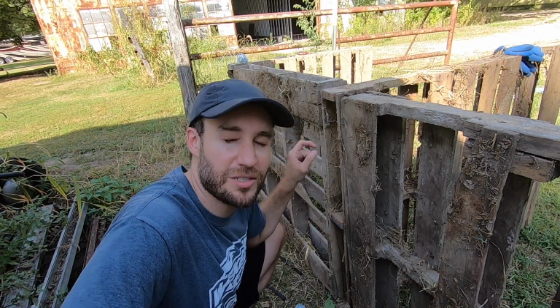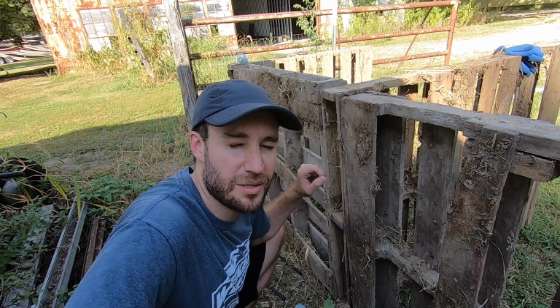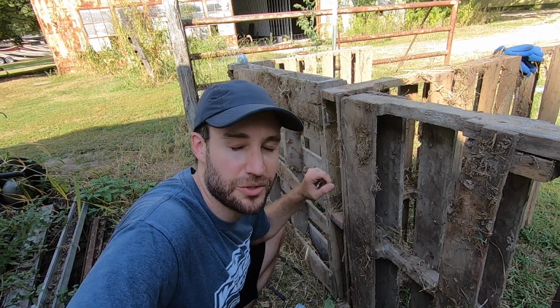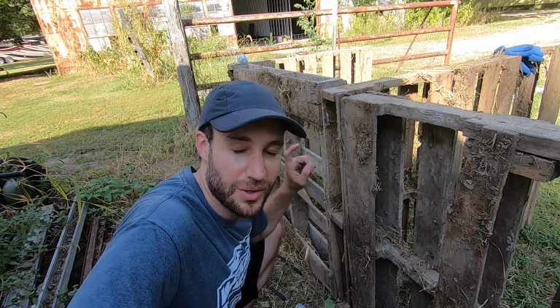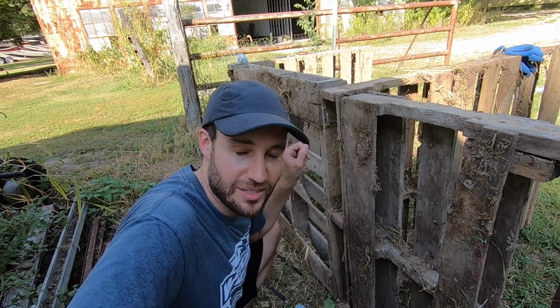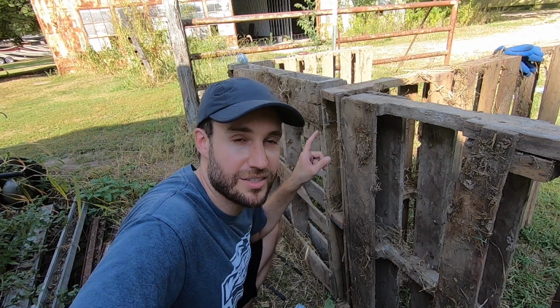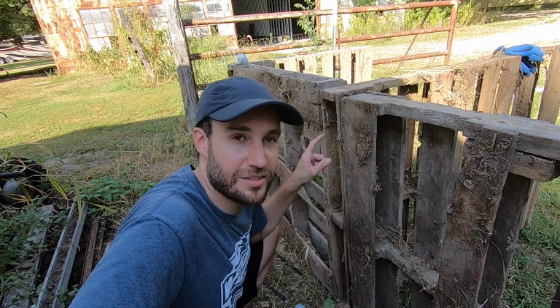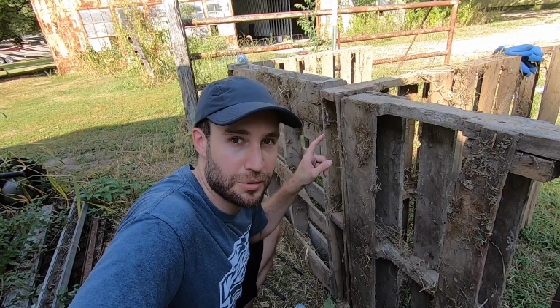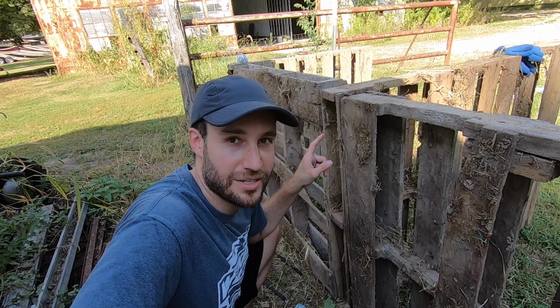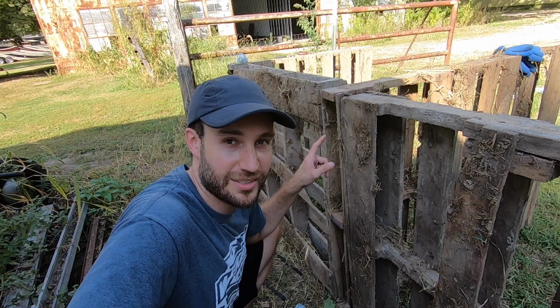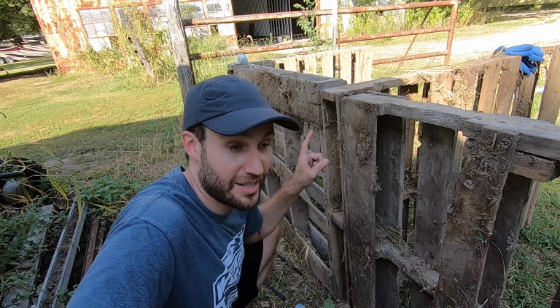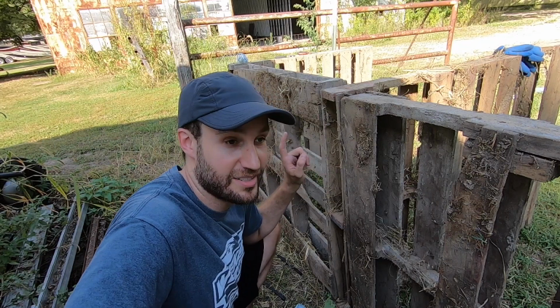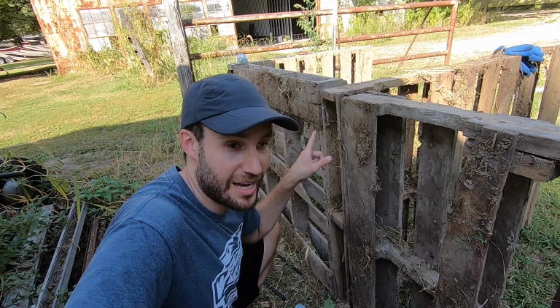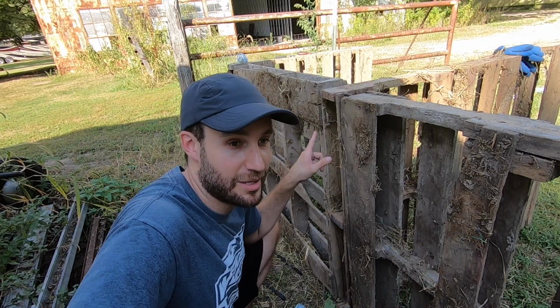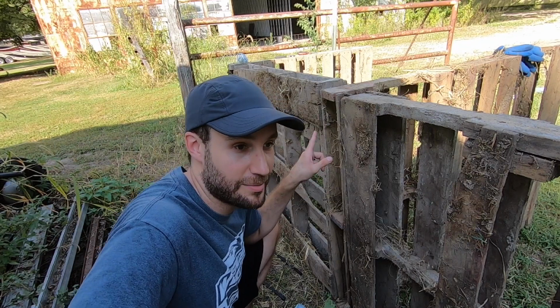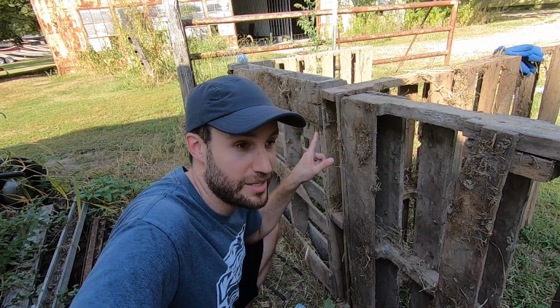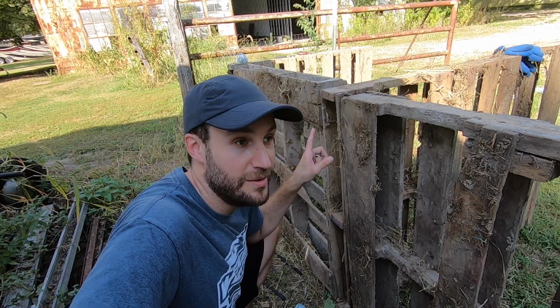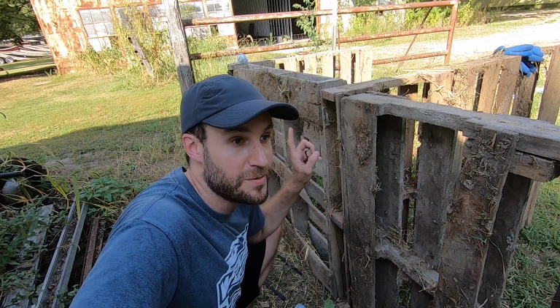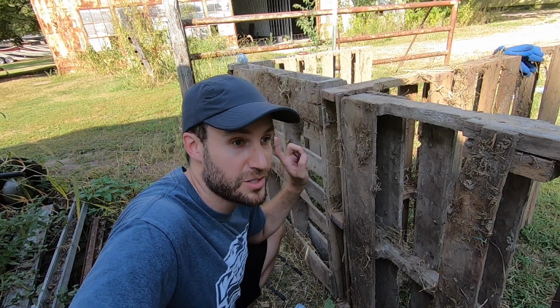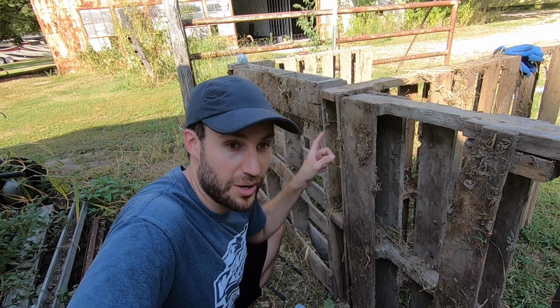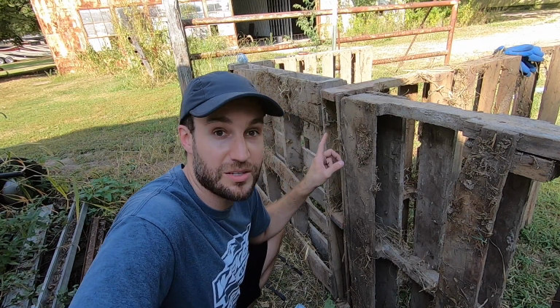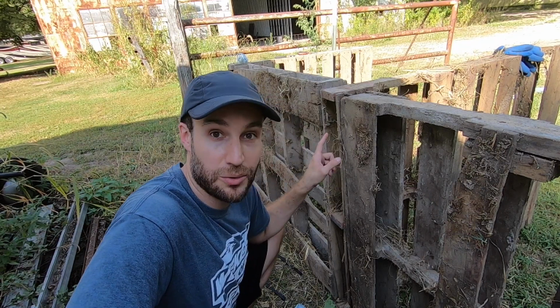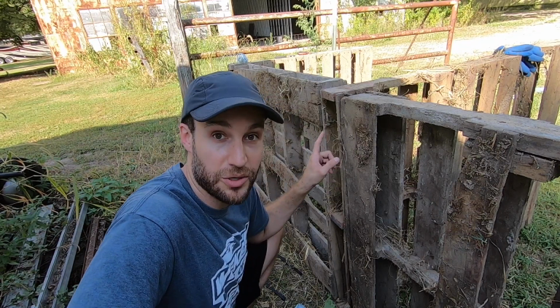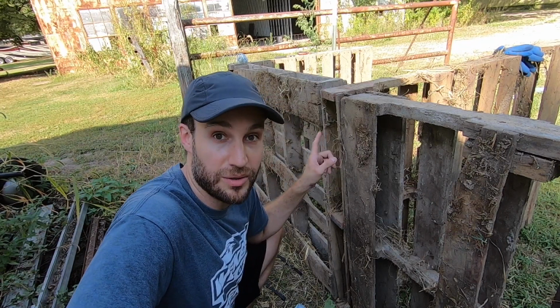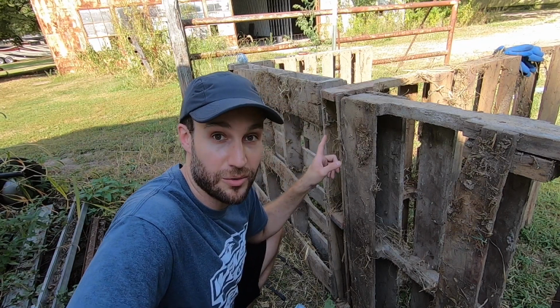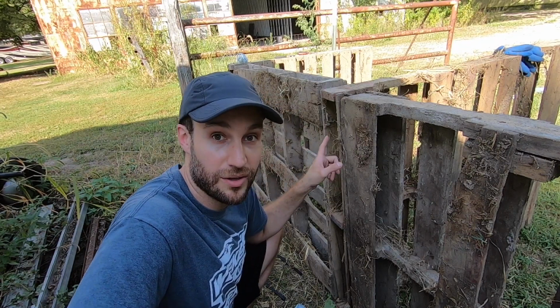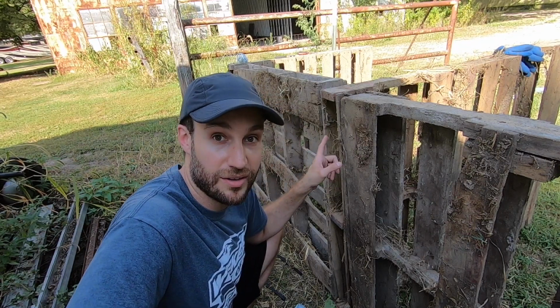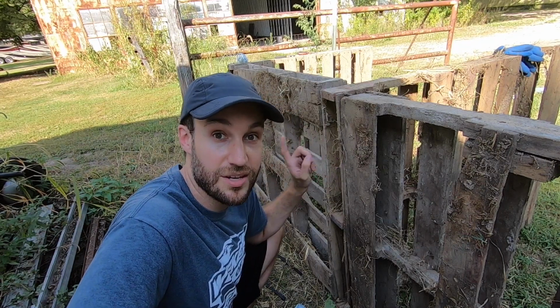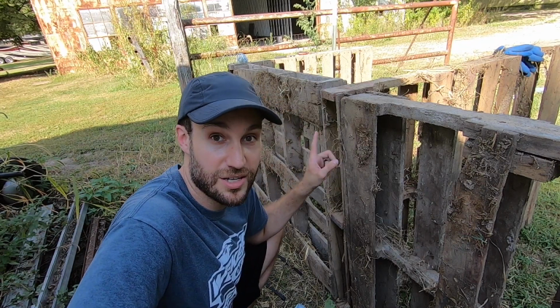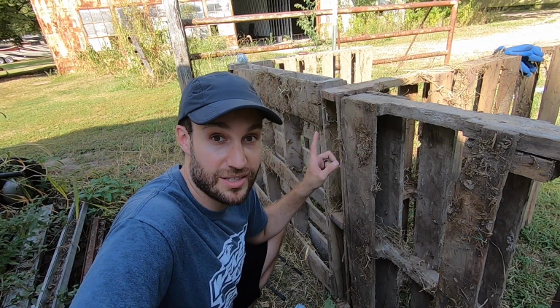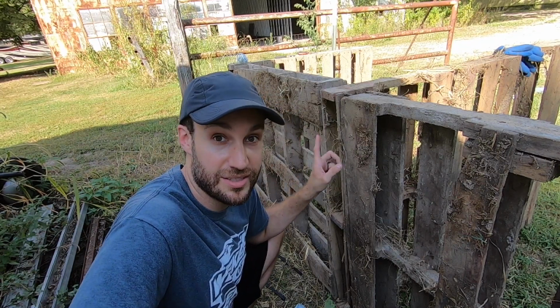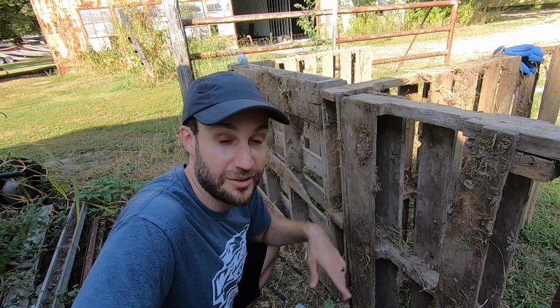I'm just going to put the rest of this project on a time lapse so I don't have to bore you anymore. Check this out.